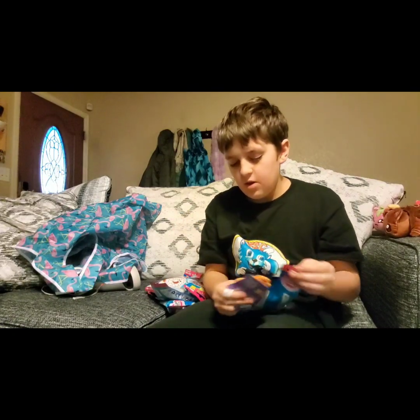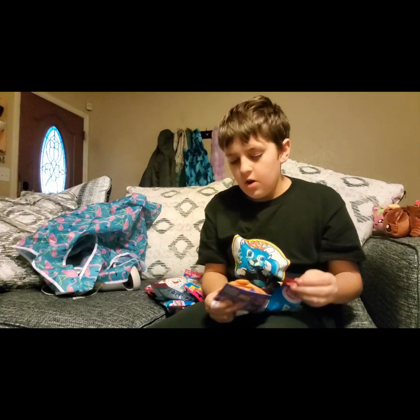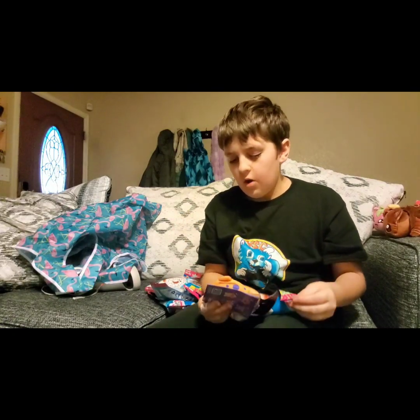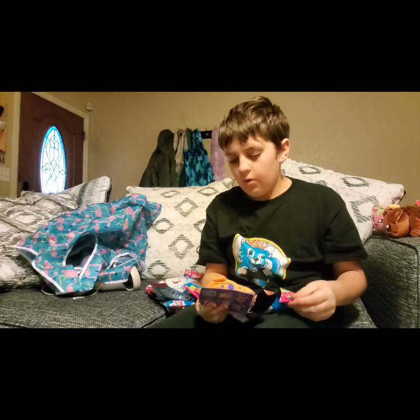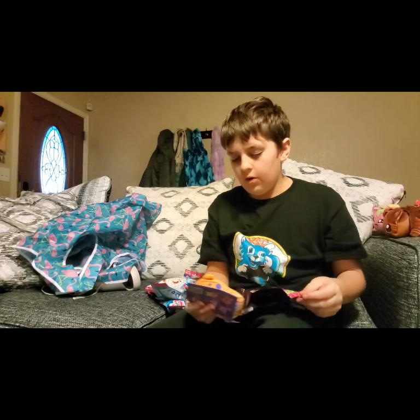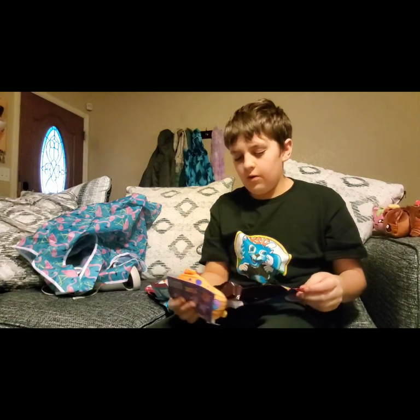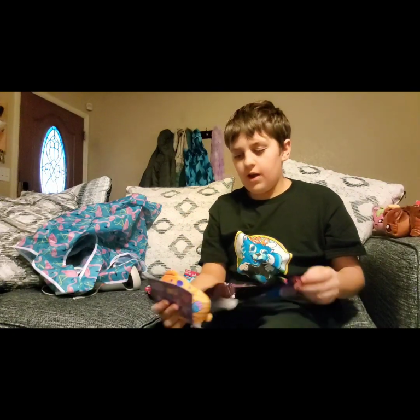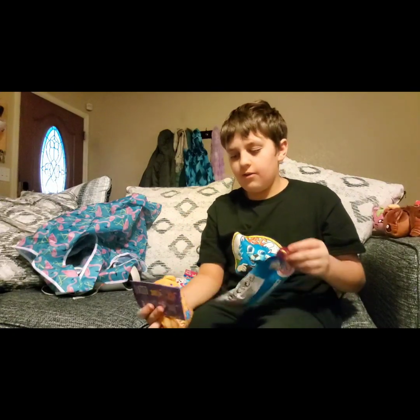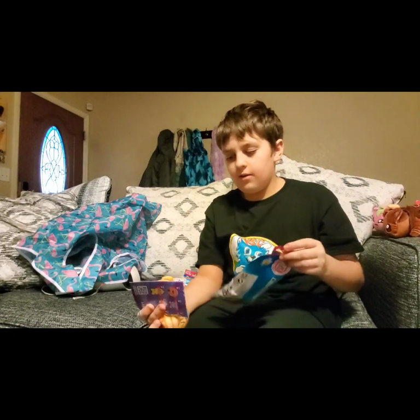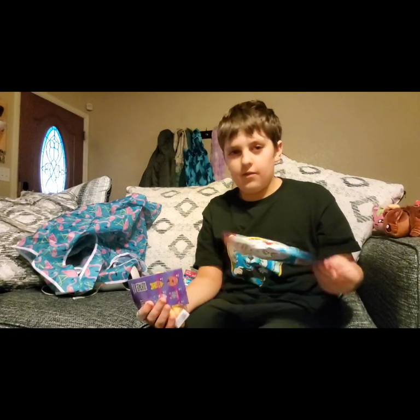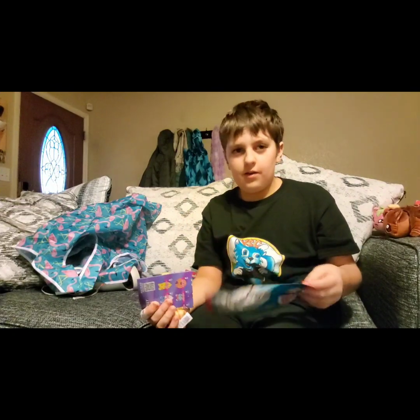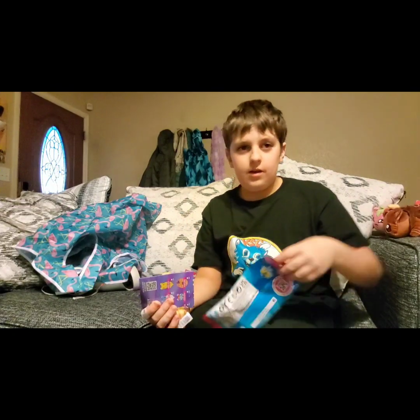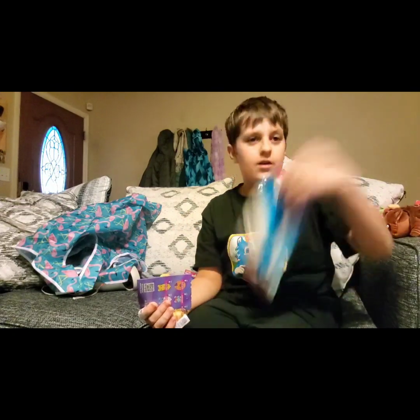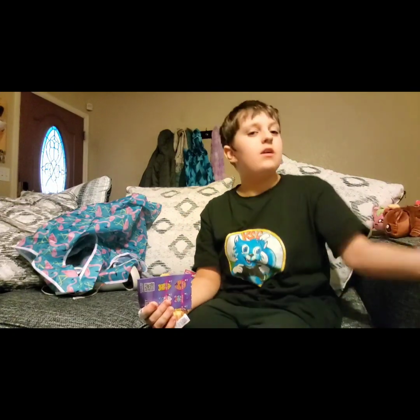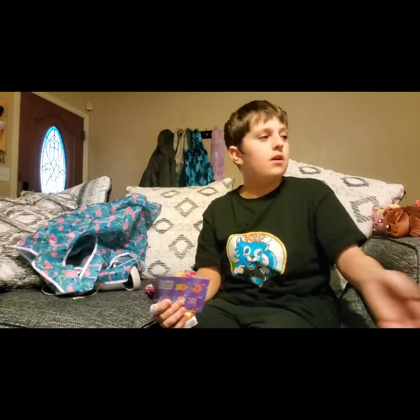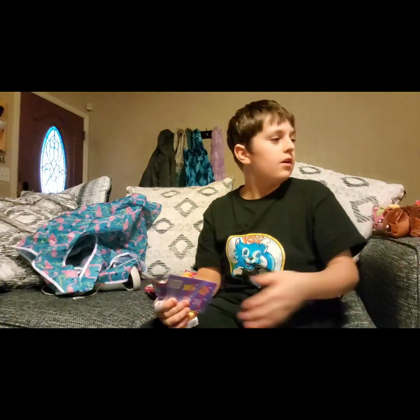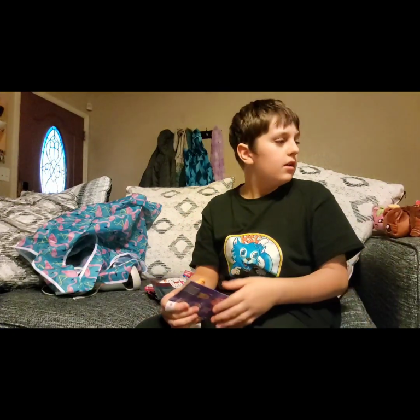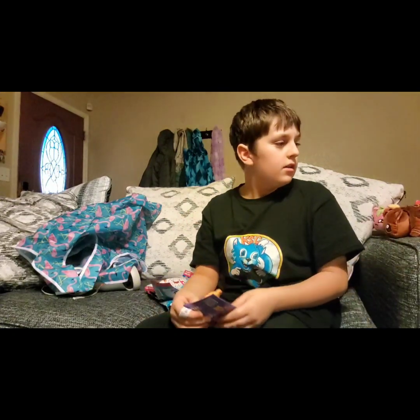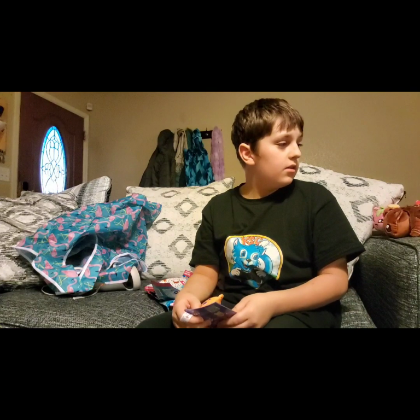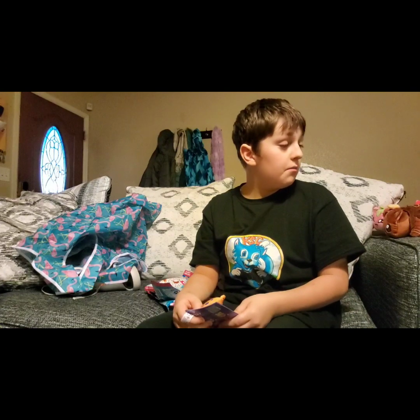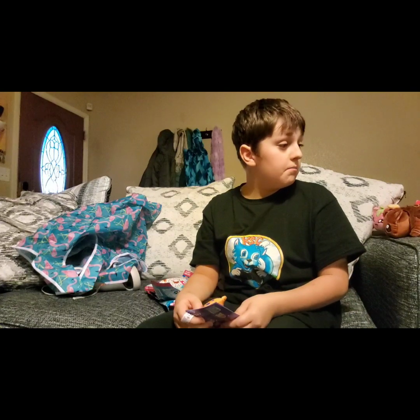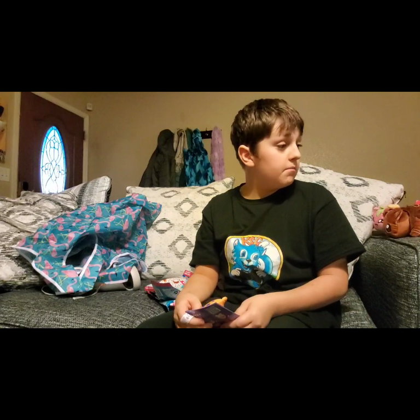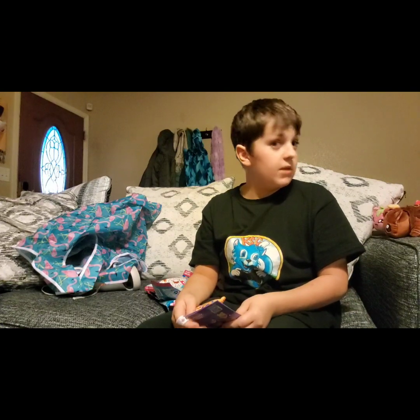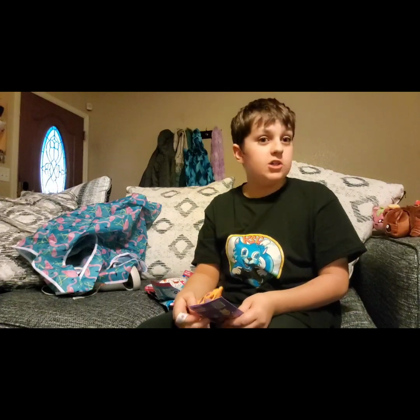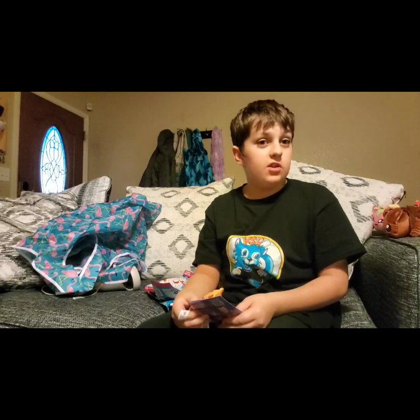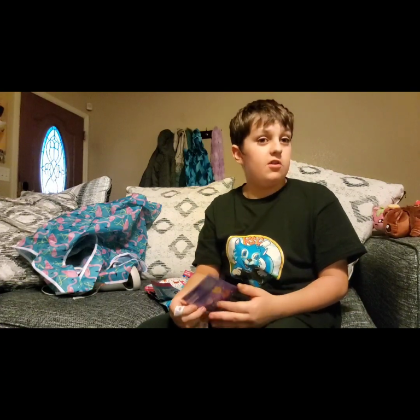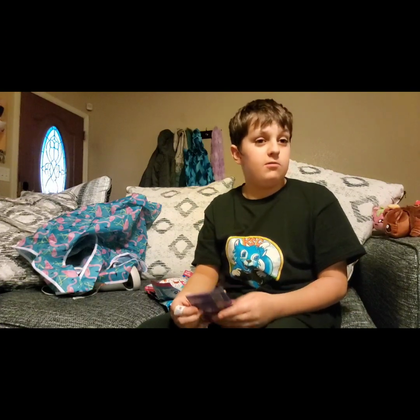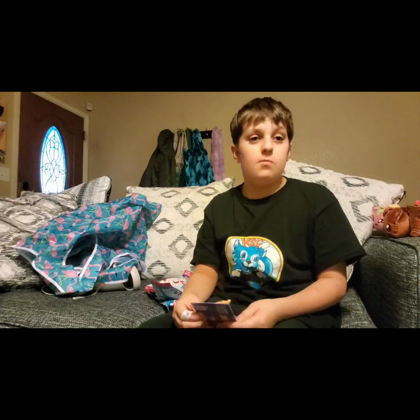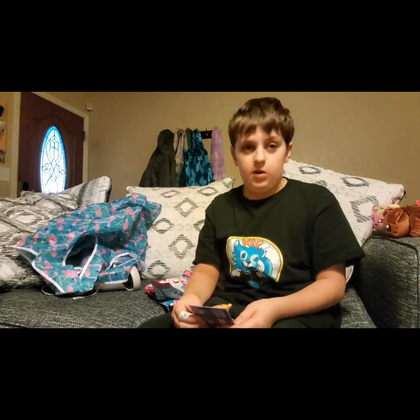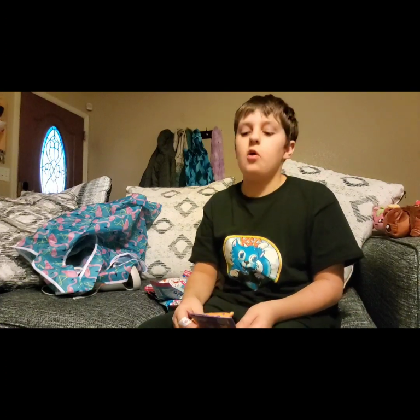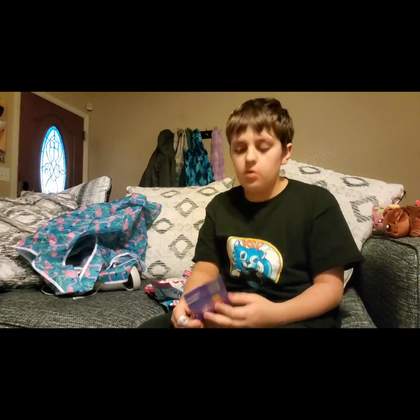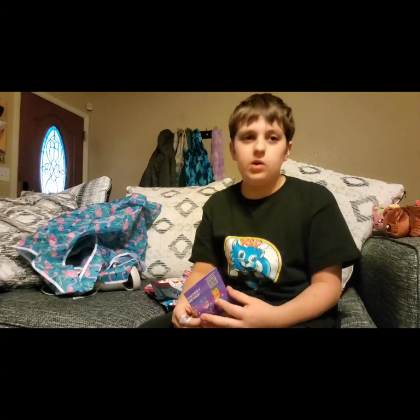Yeah, woo! We got one. That actually landed on the table like I thought it would.